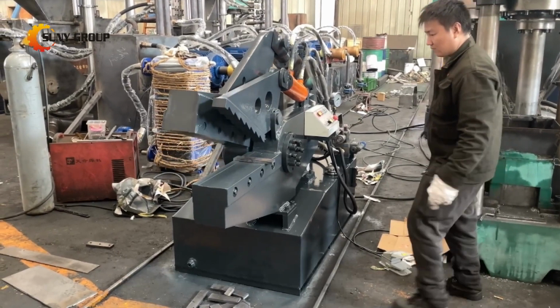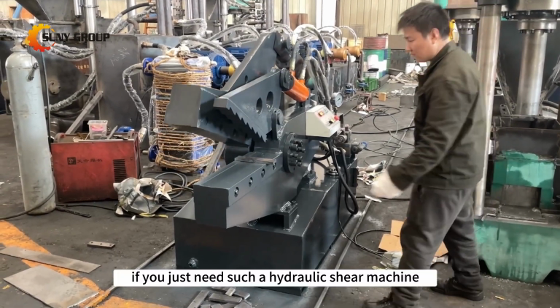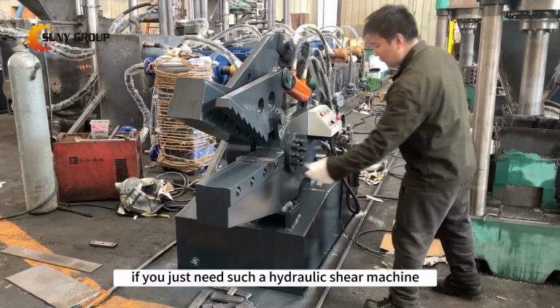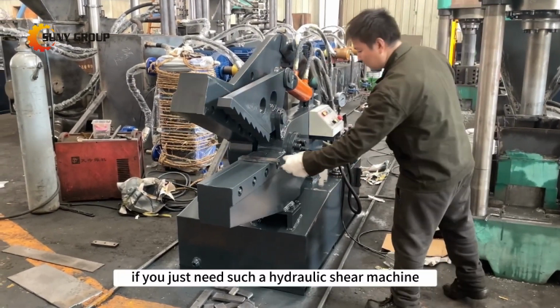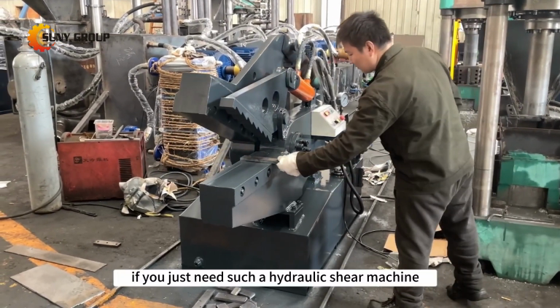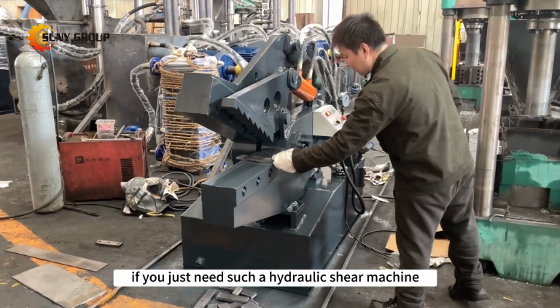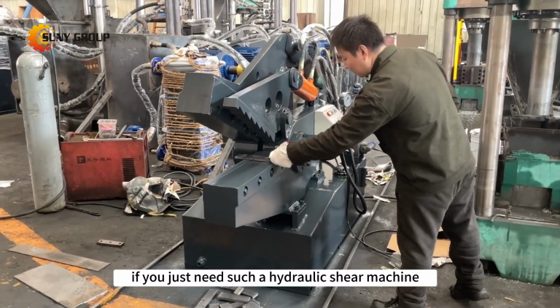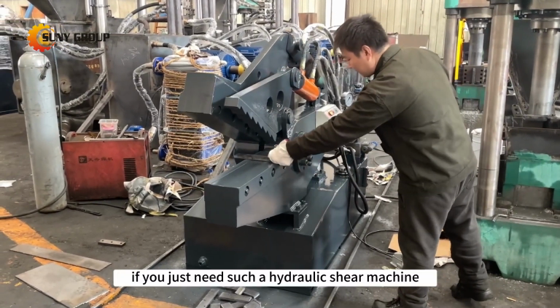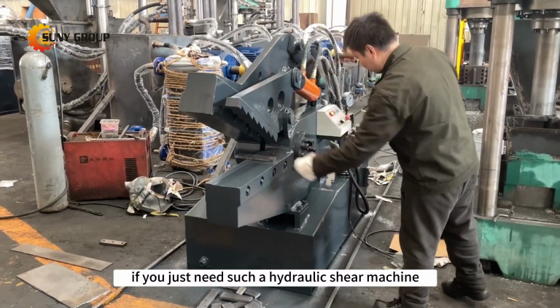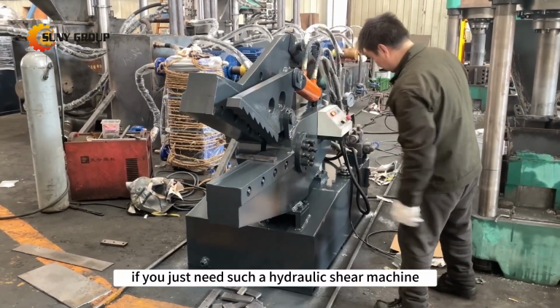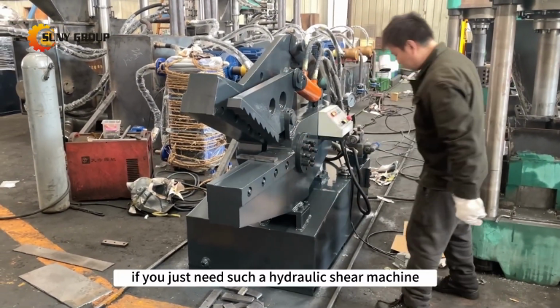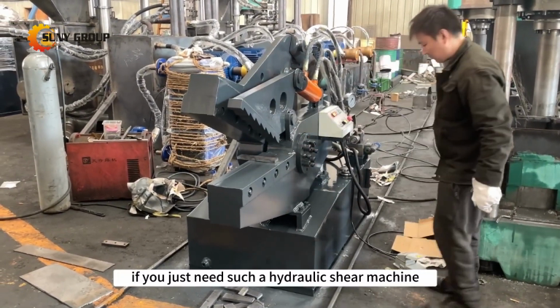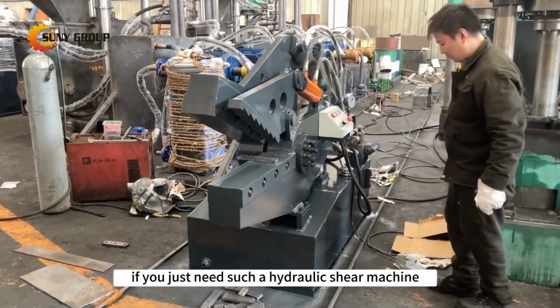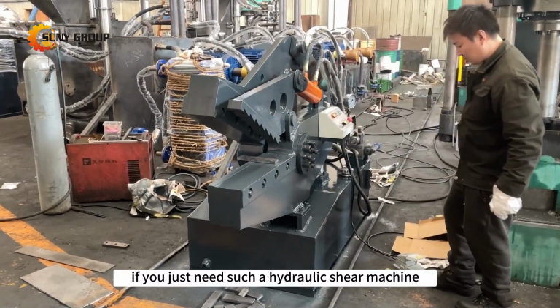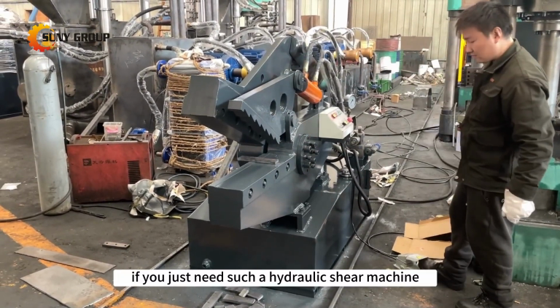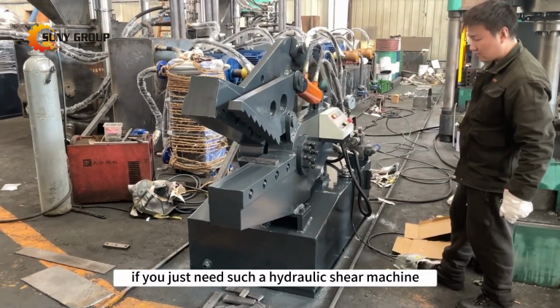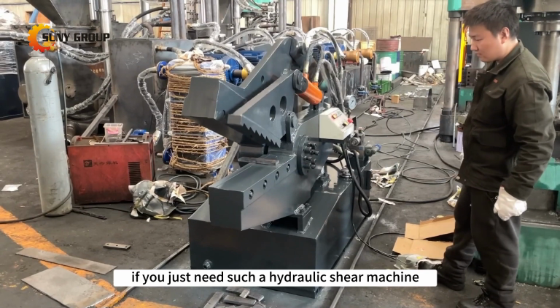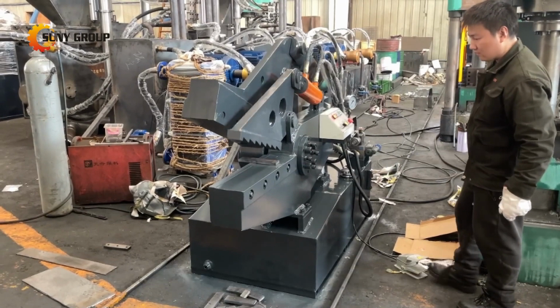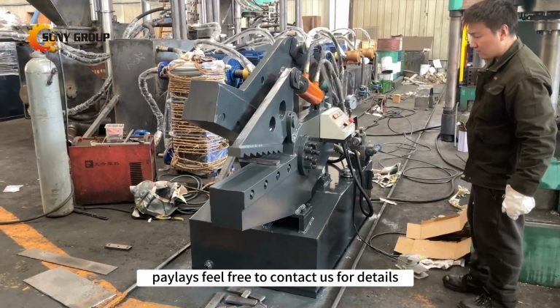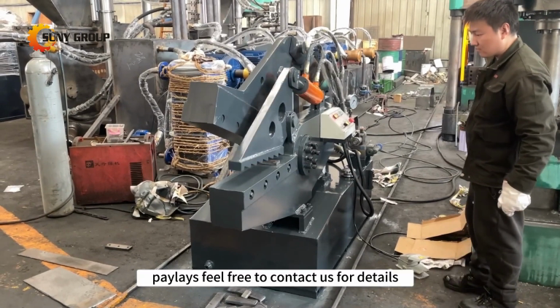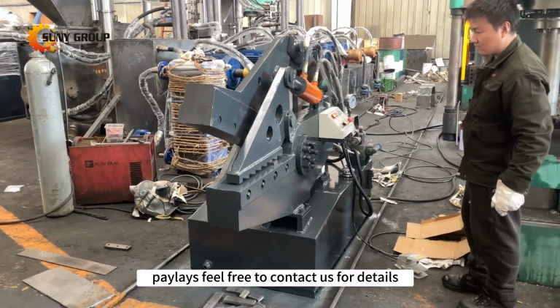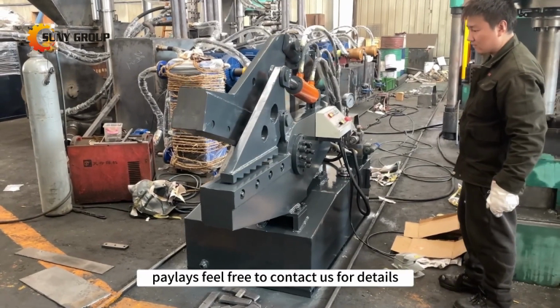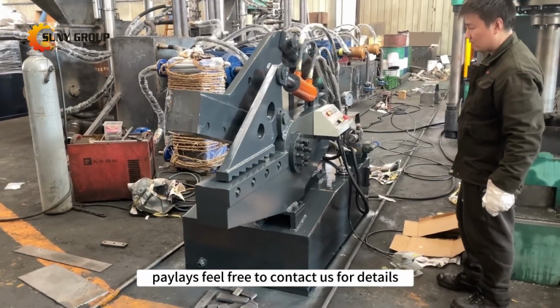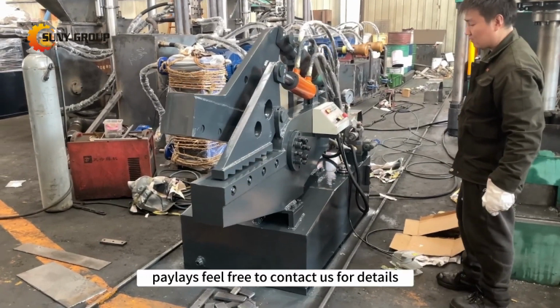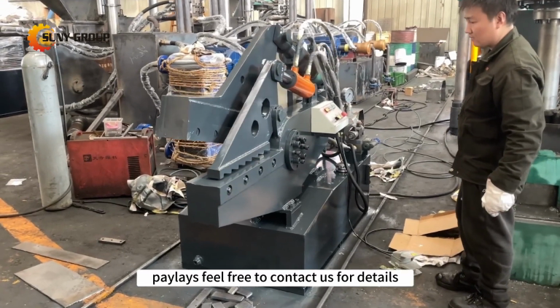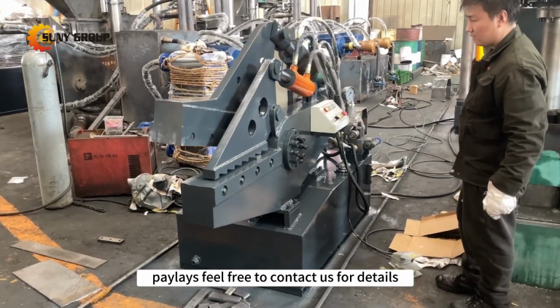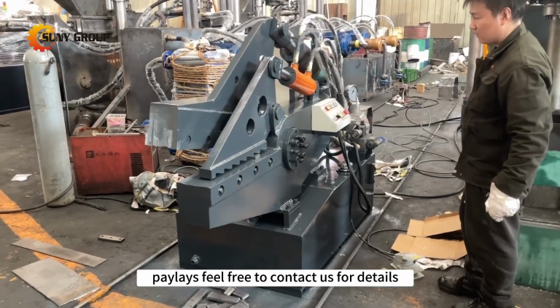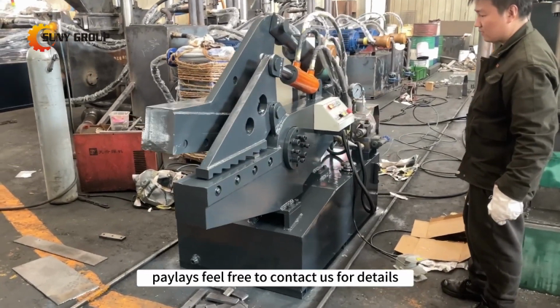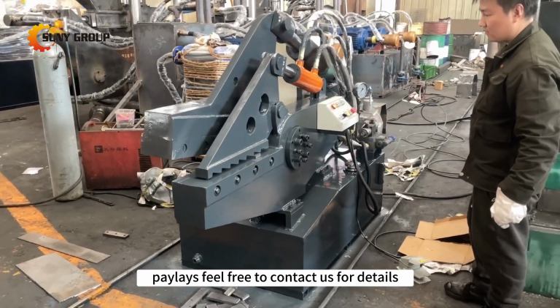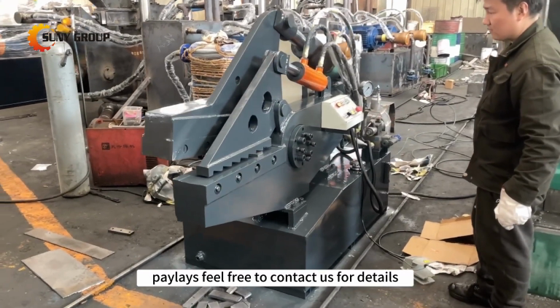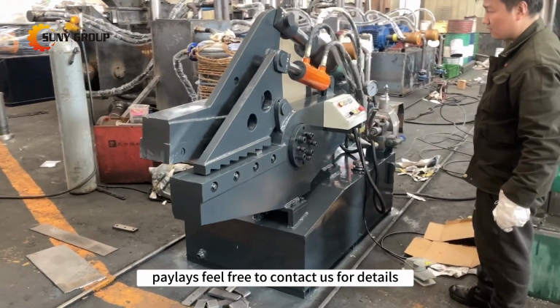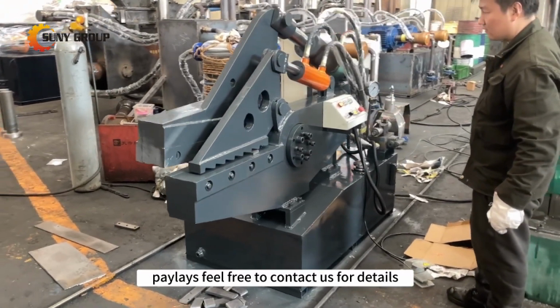If you need such a hydraulic shear machine, please feel free to contact us for details.